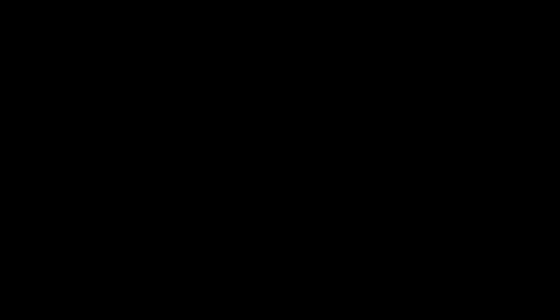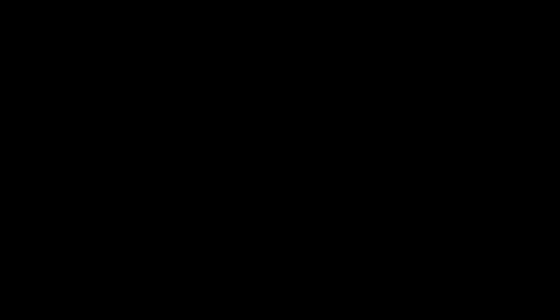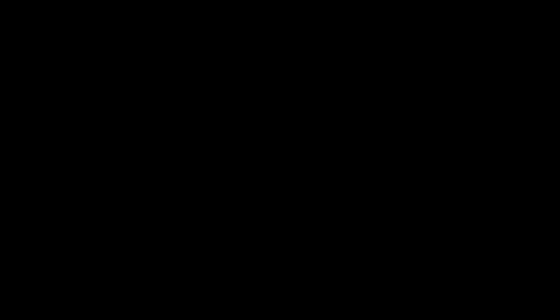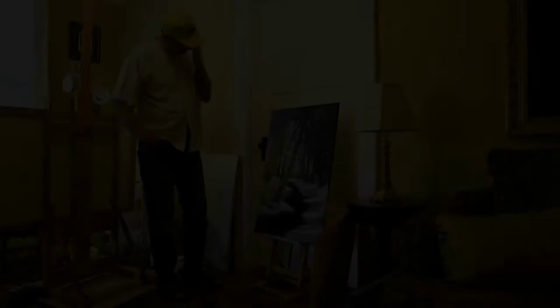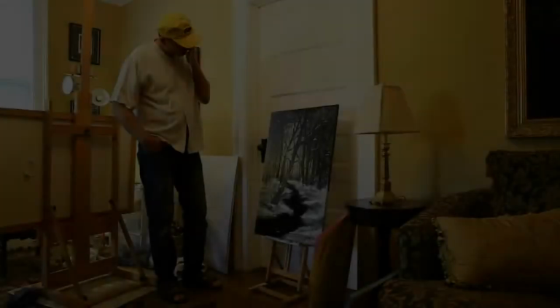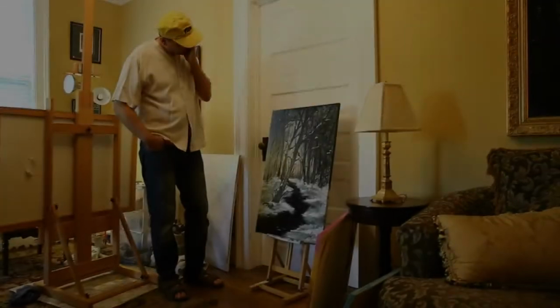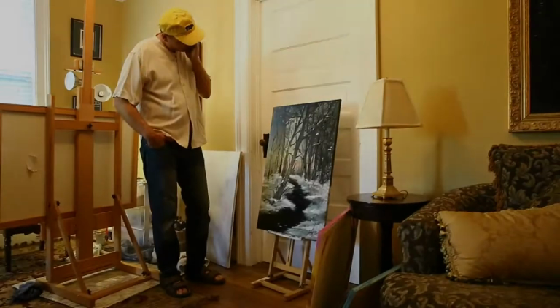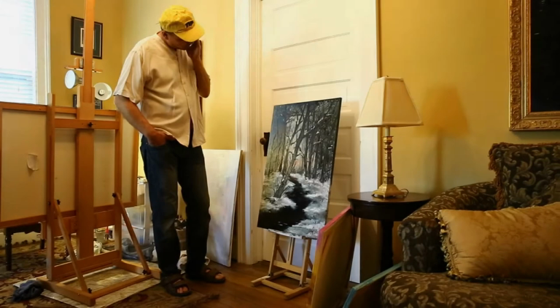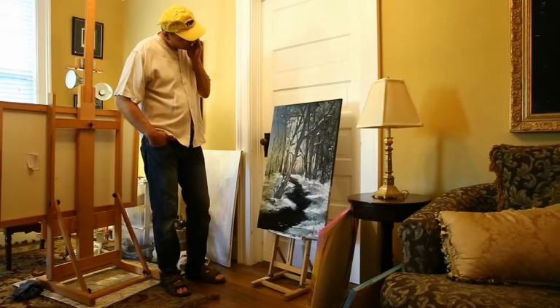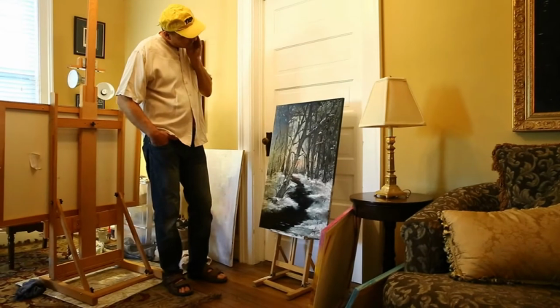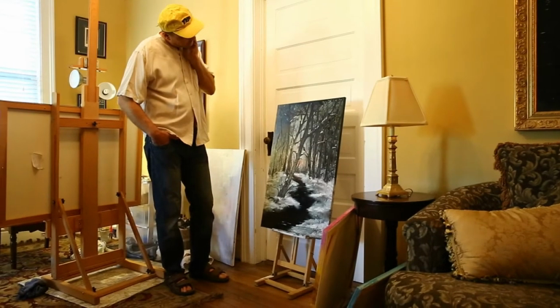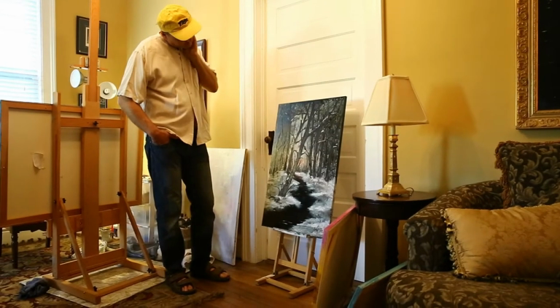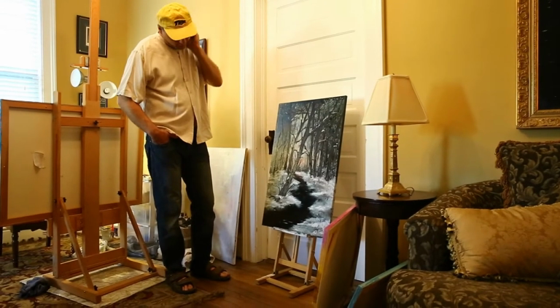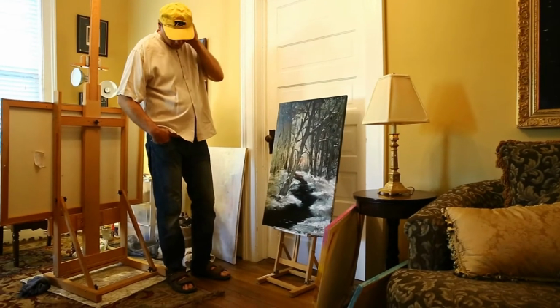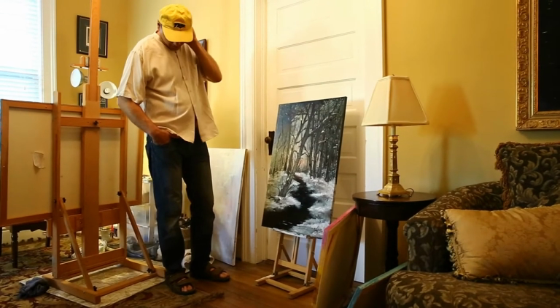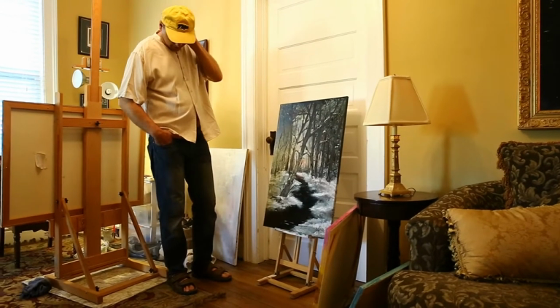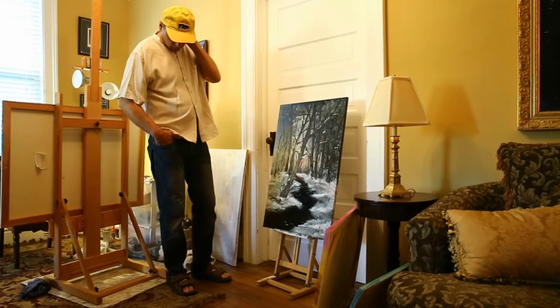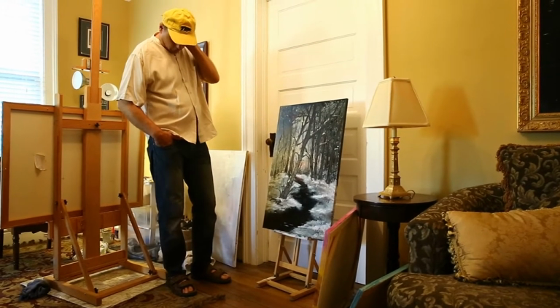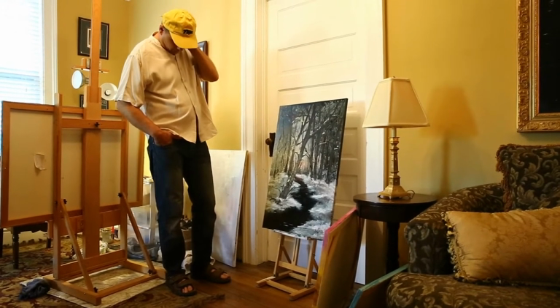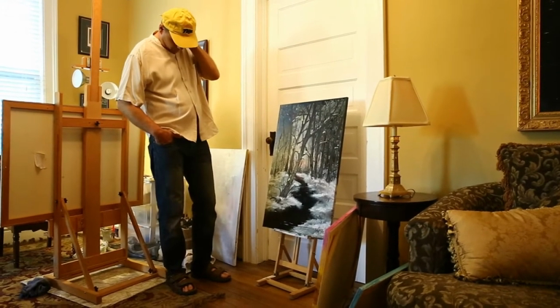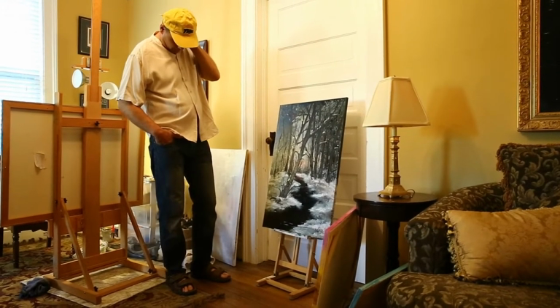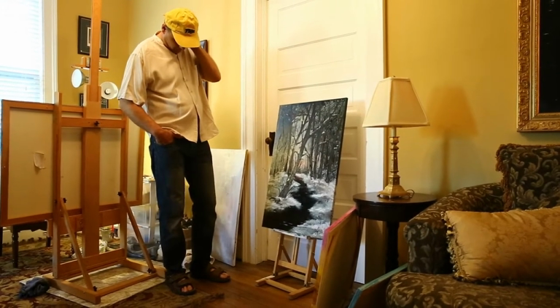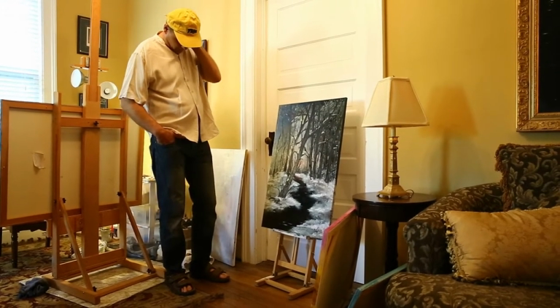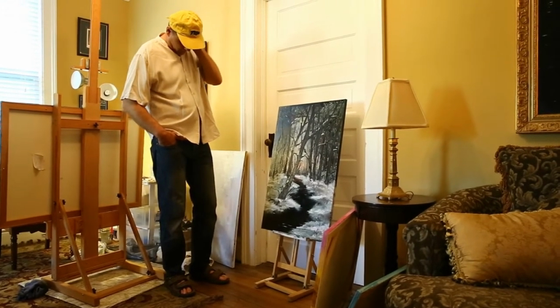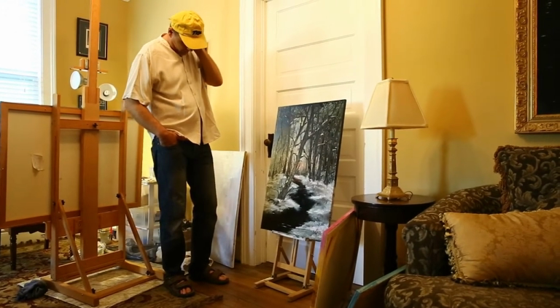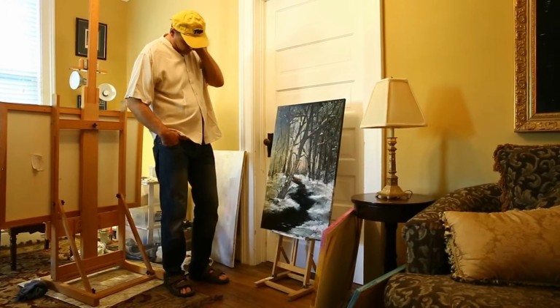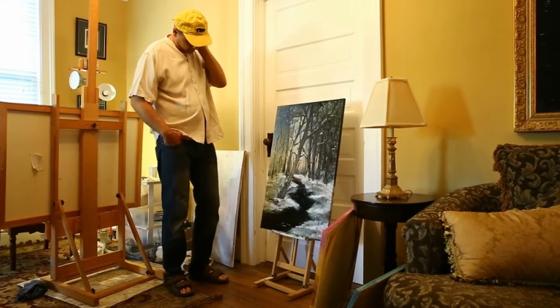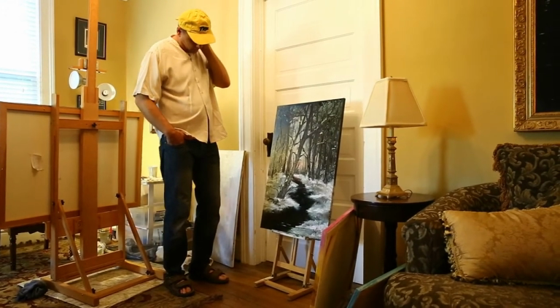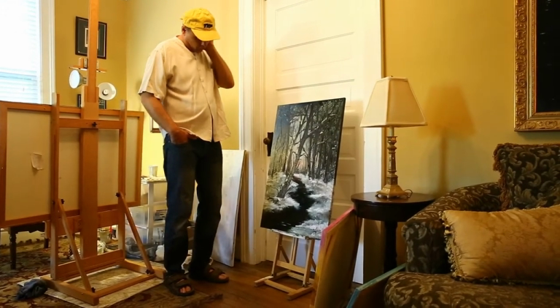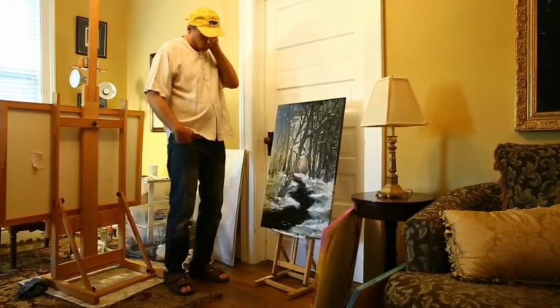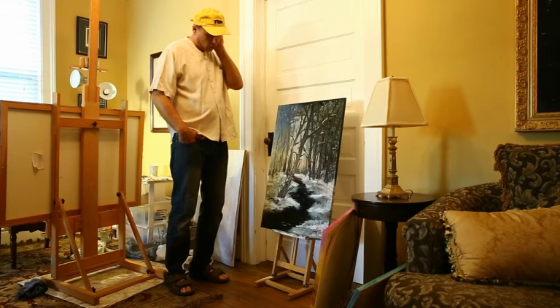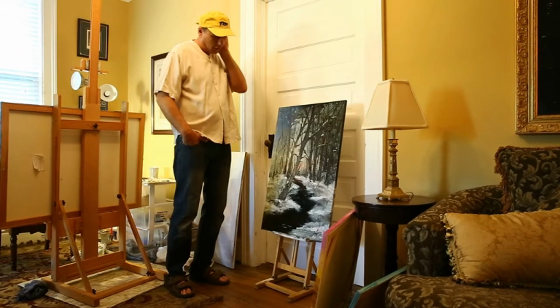This picture I've done — believe it or not — in two hours.